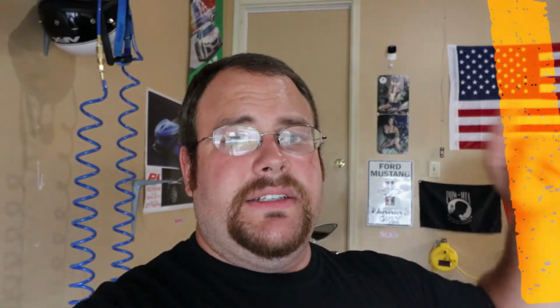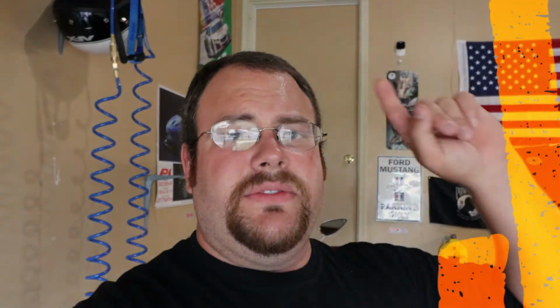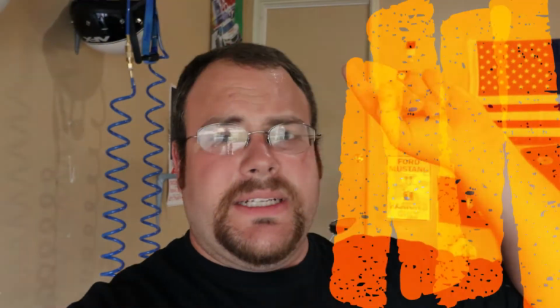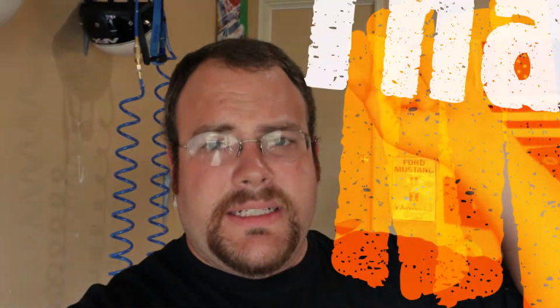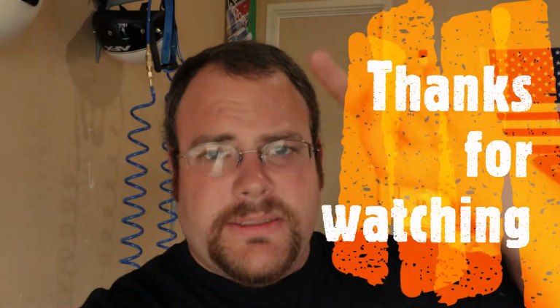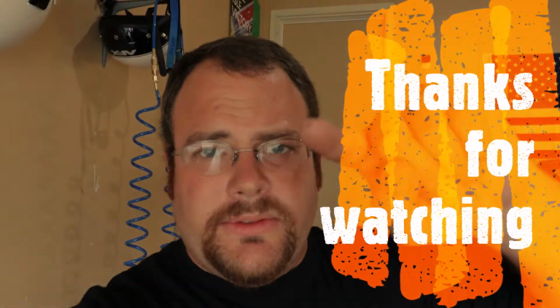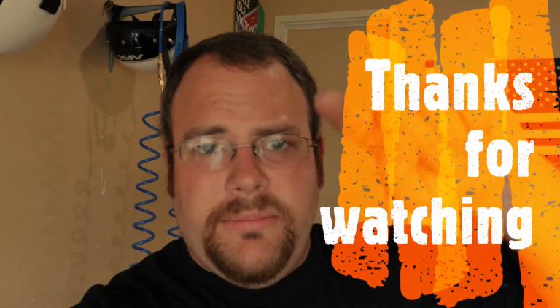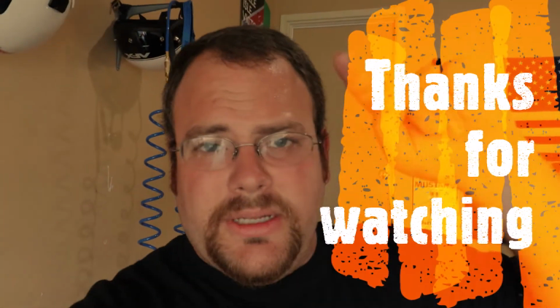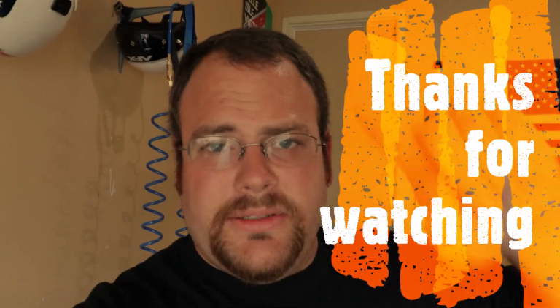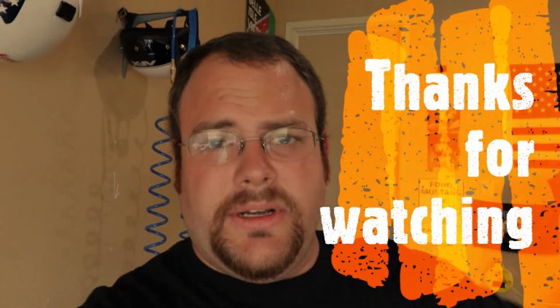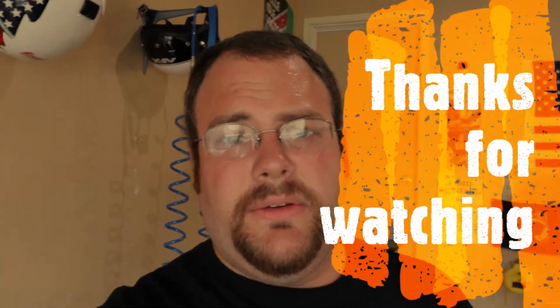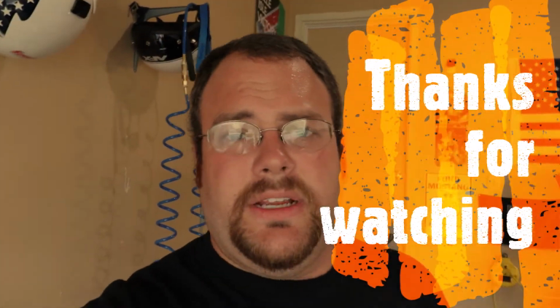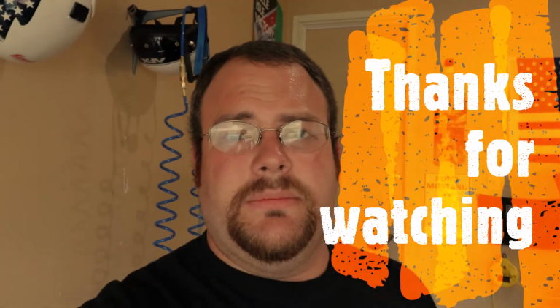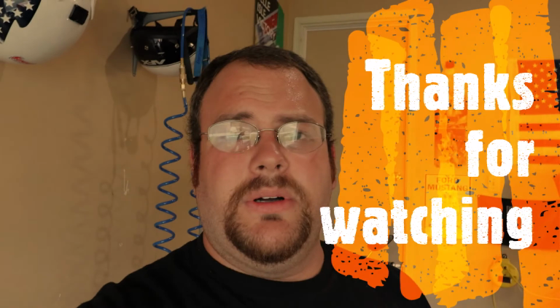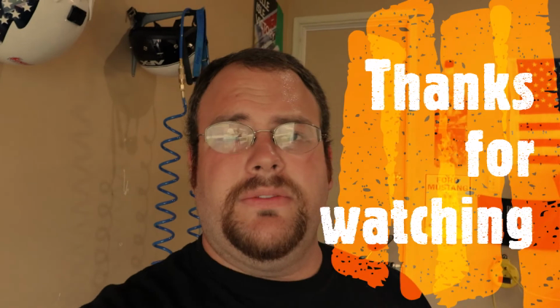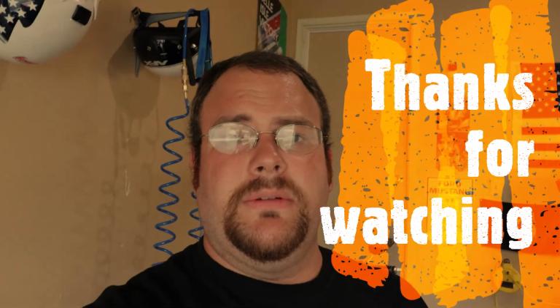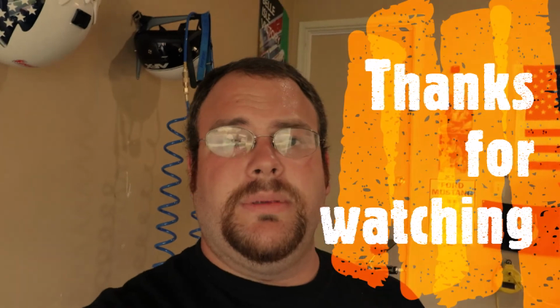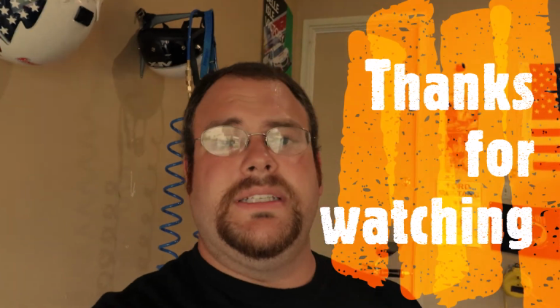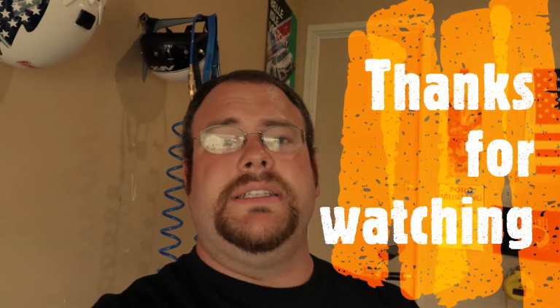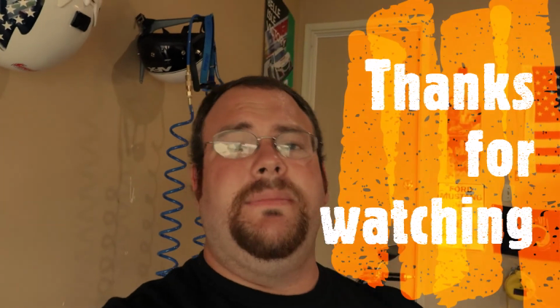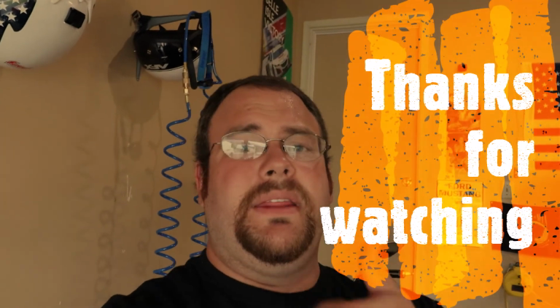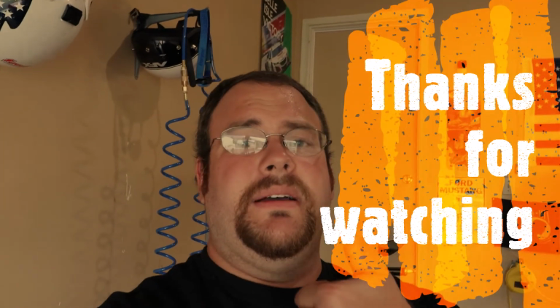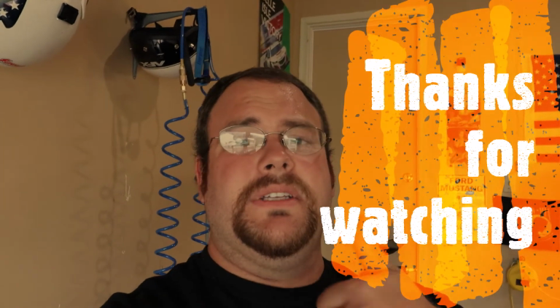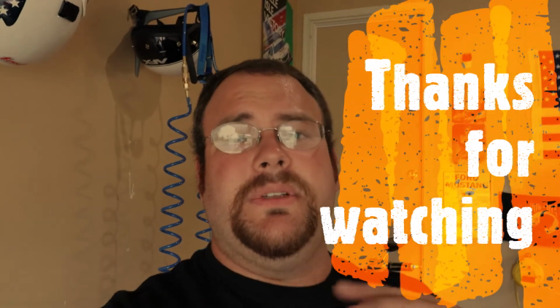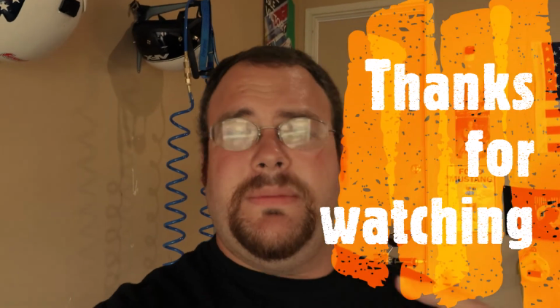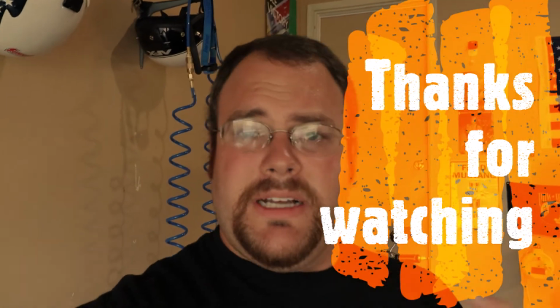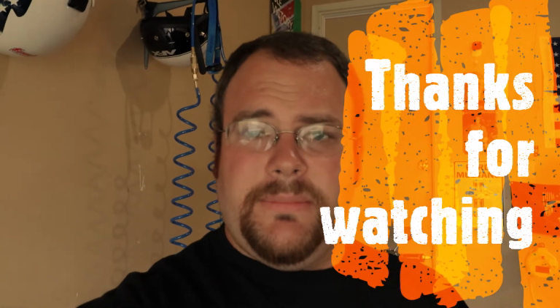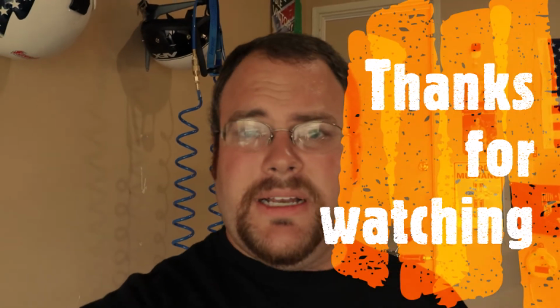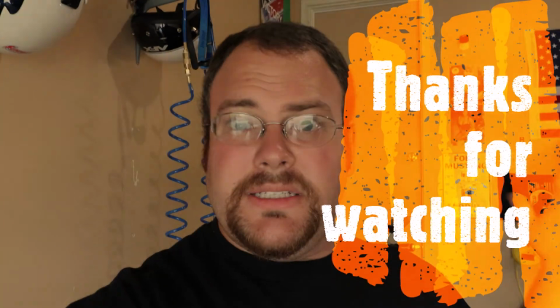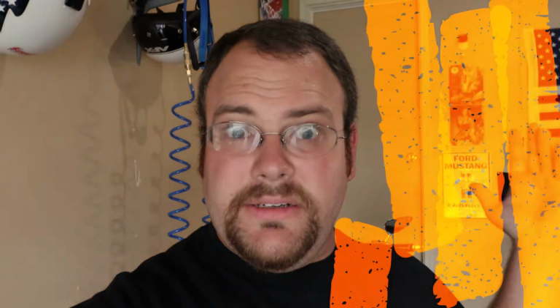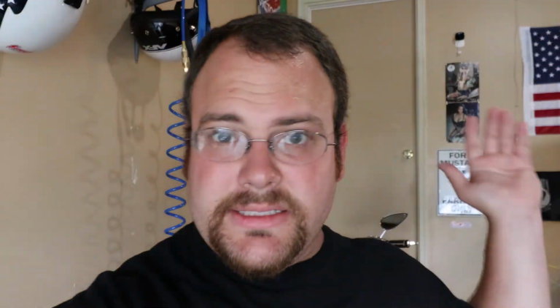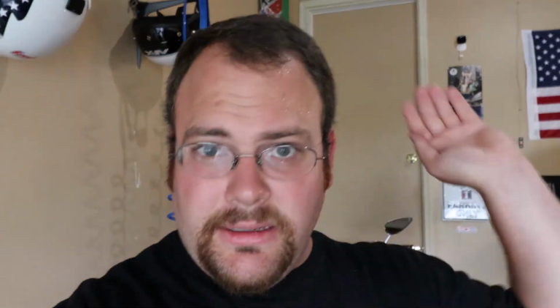Don't forget to hit the subscribe button and turn on the notification bell. Please give me a thumbs up and leave me a comment. I'll see you next time.